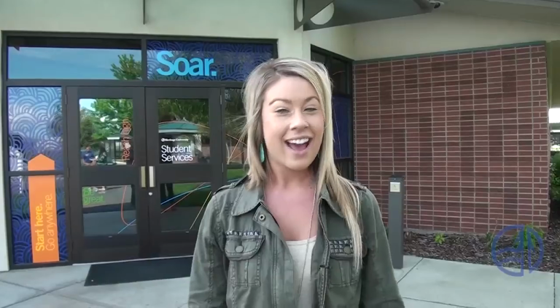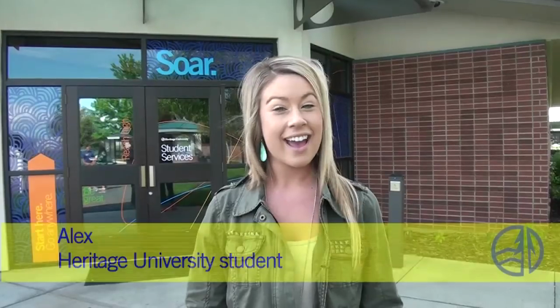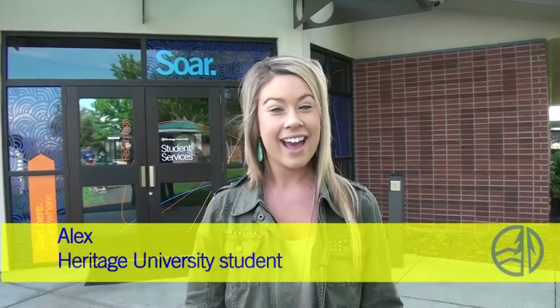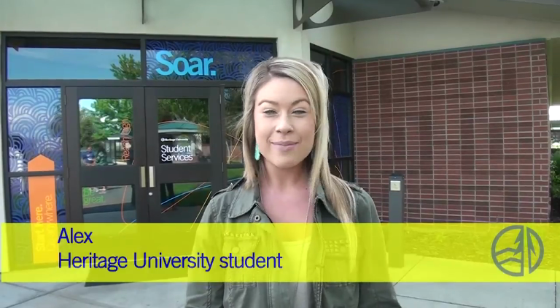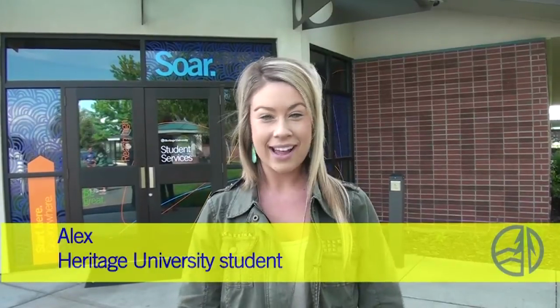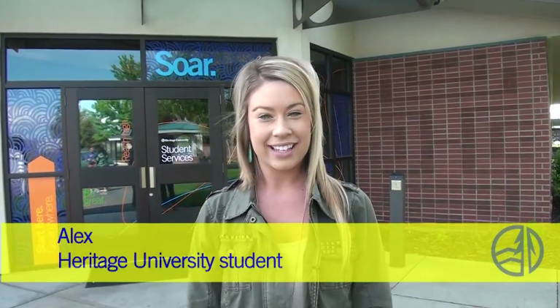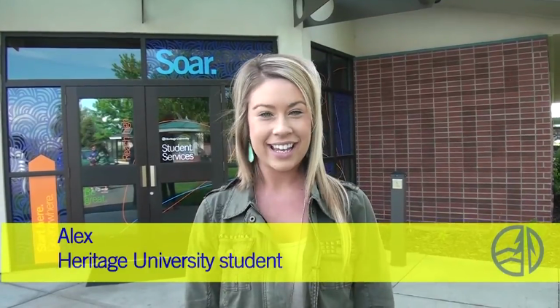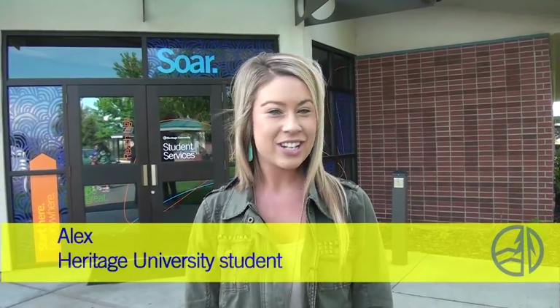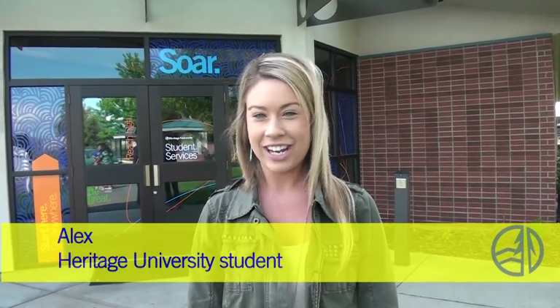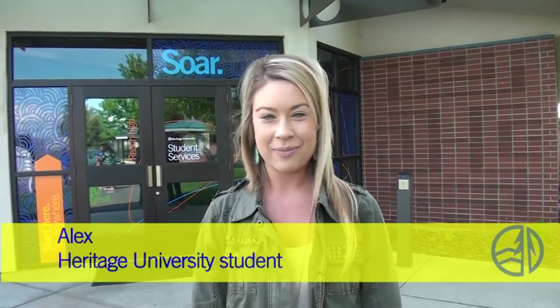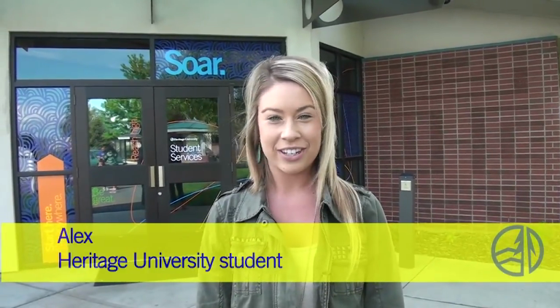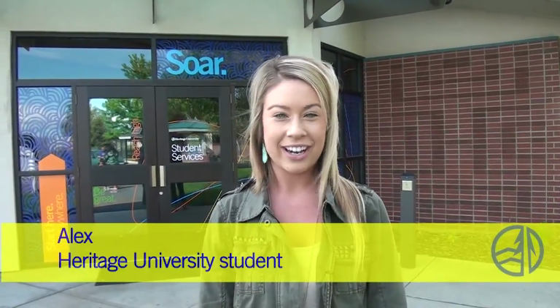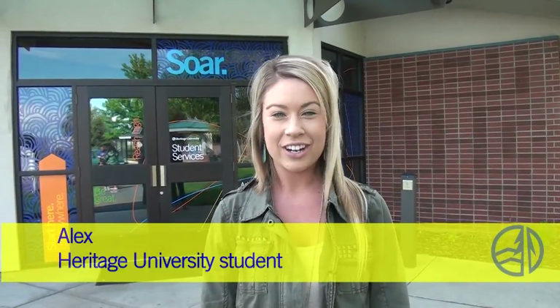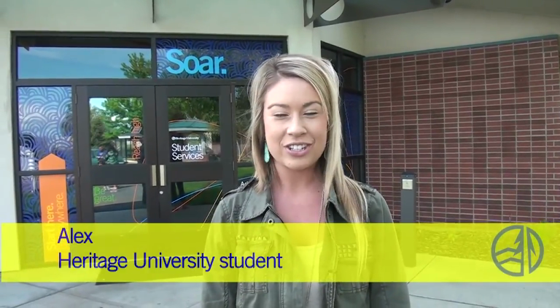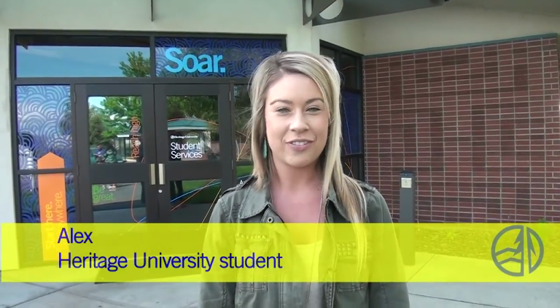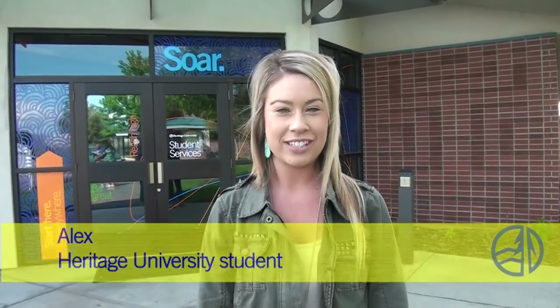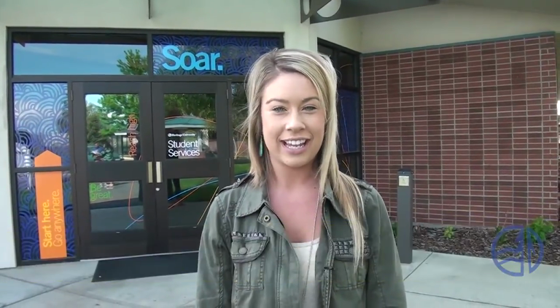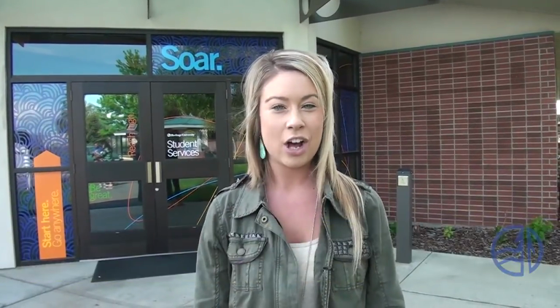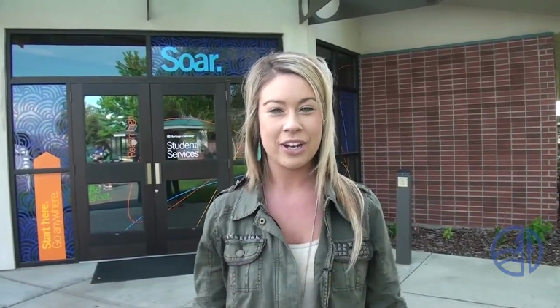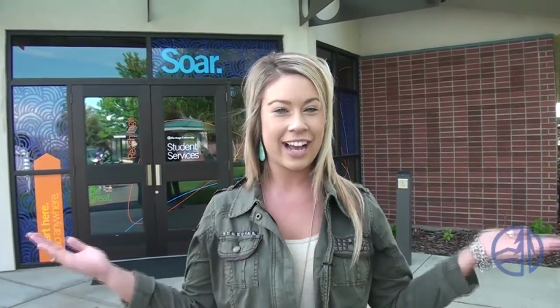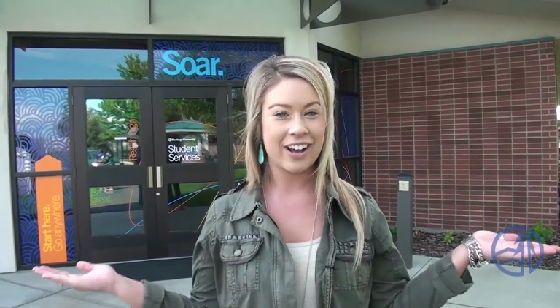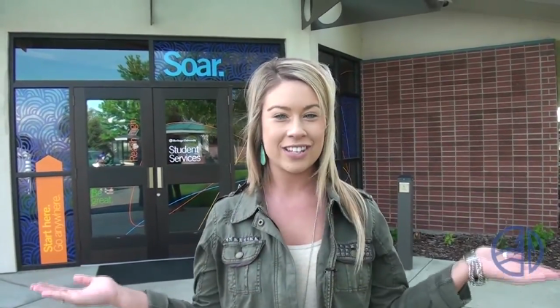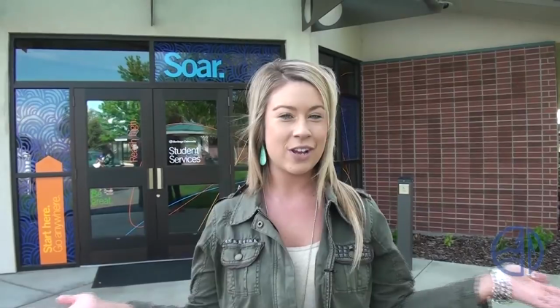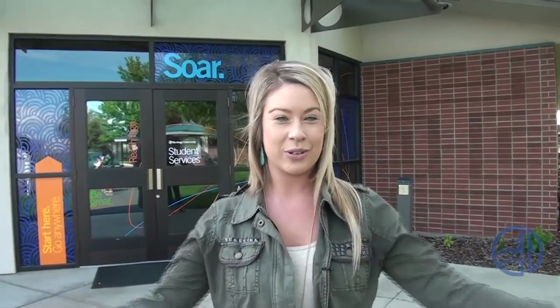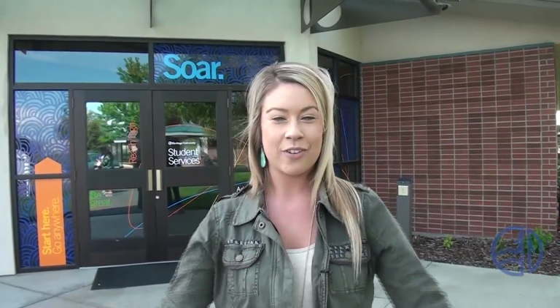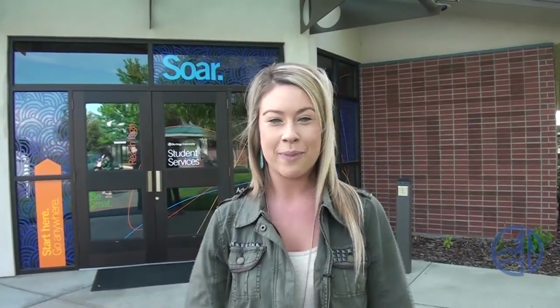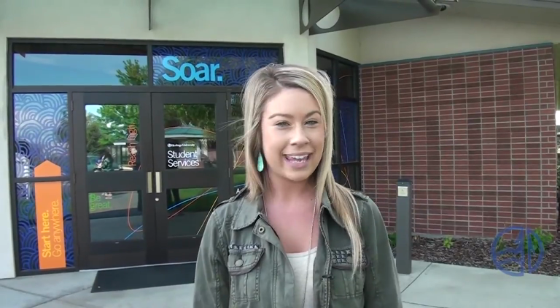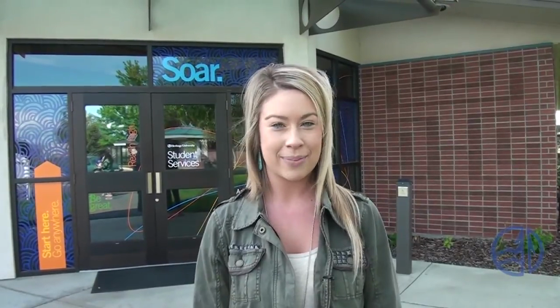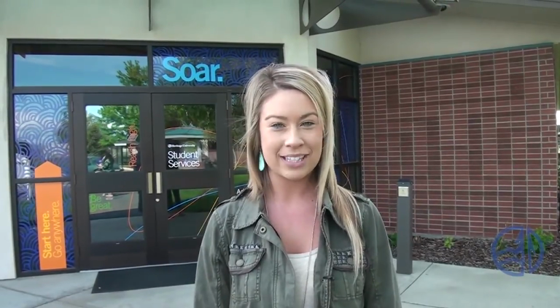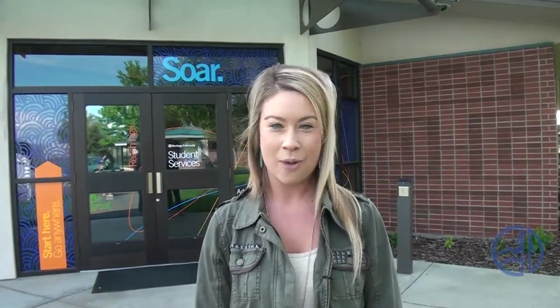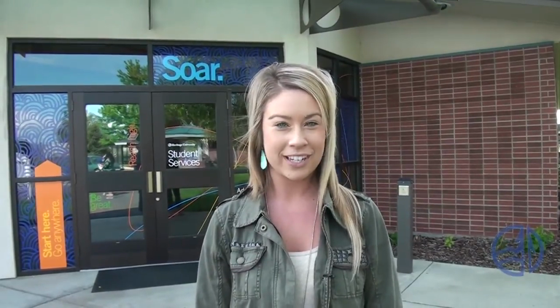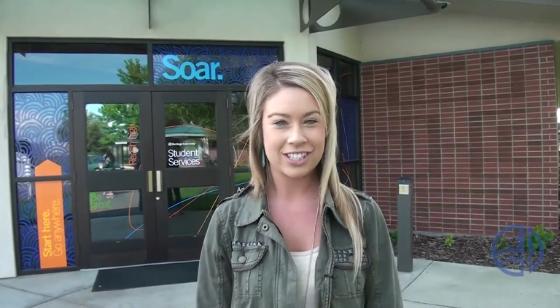Hi, I'm Alex, an education major here at Heritage University, and I'll be your guide on this video tour of our main campus in Toppenish.